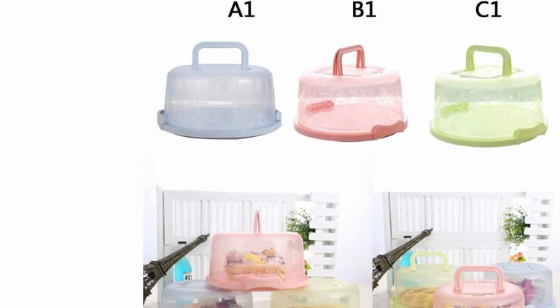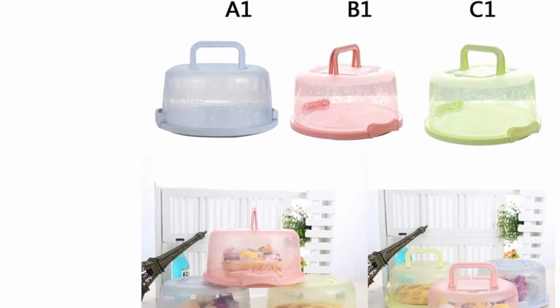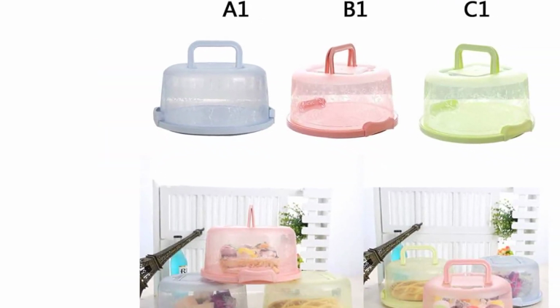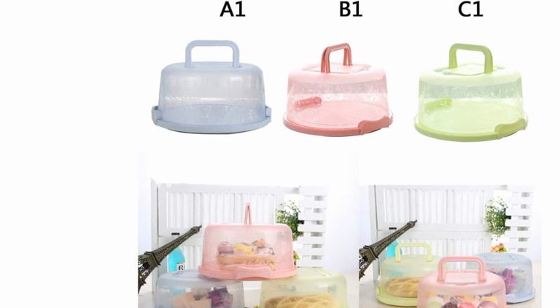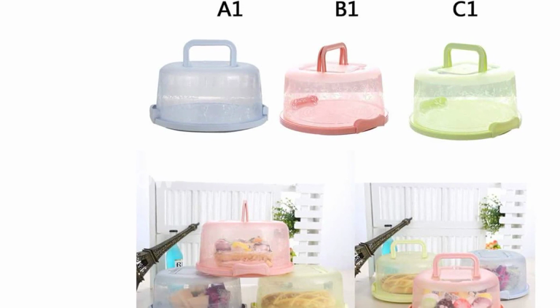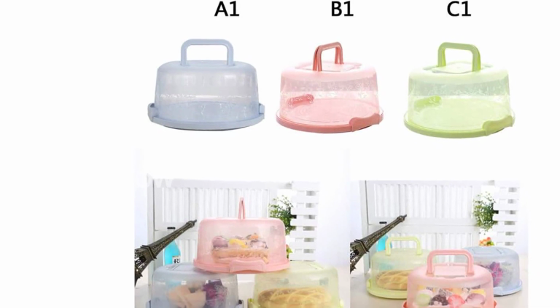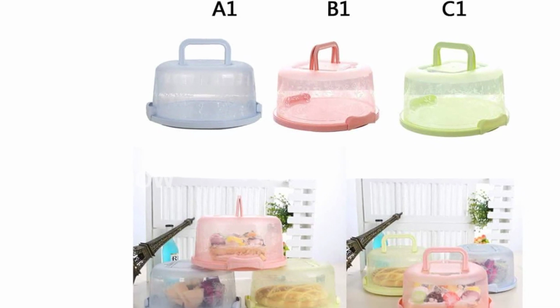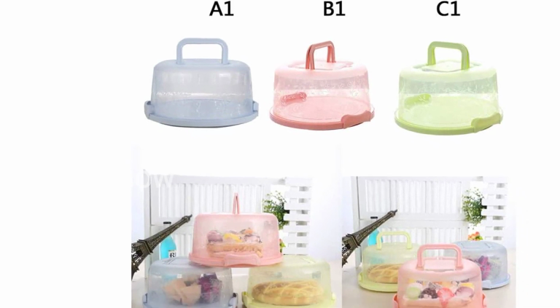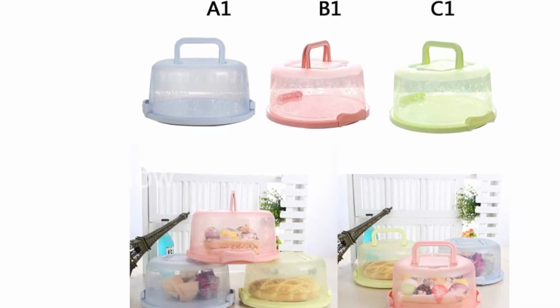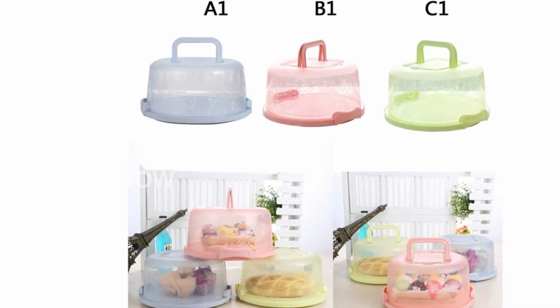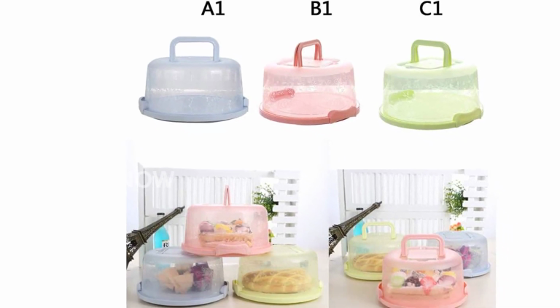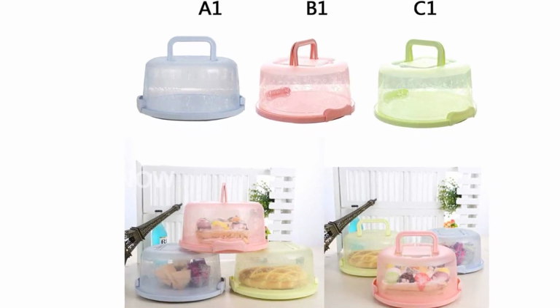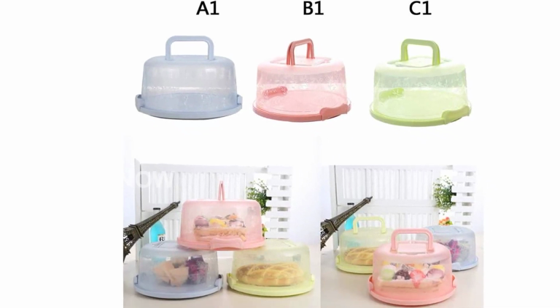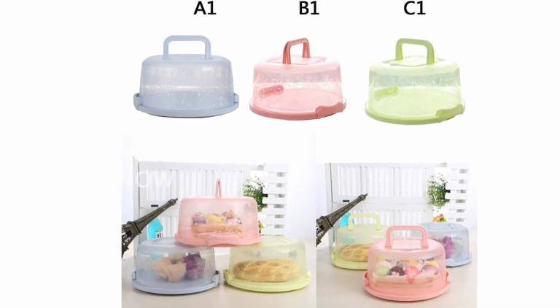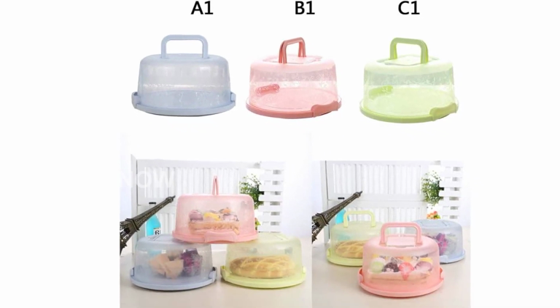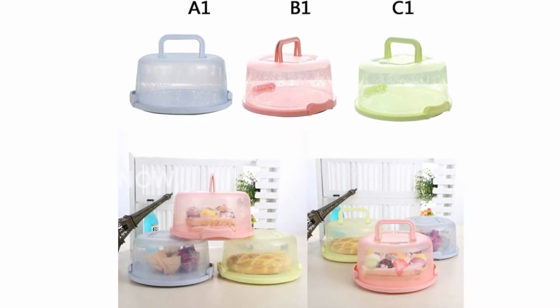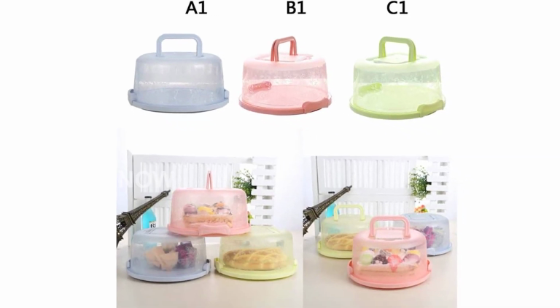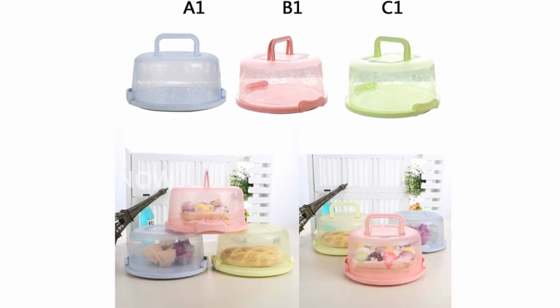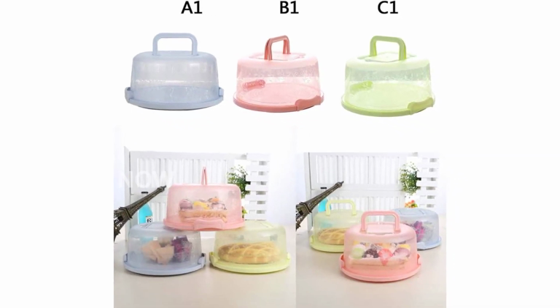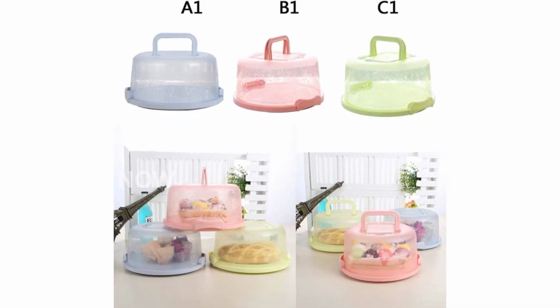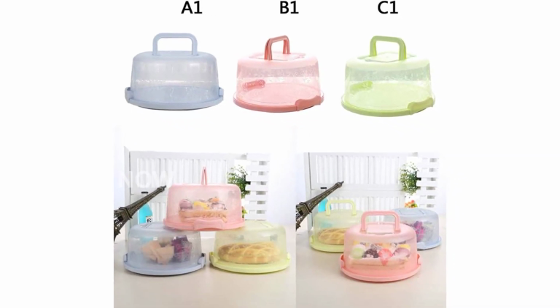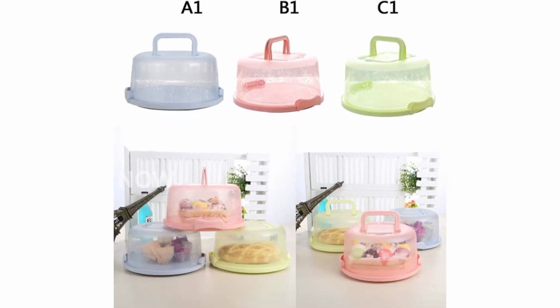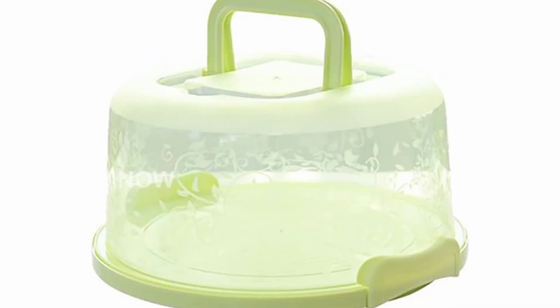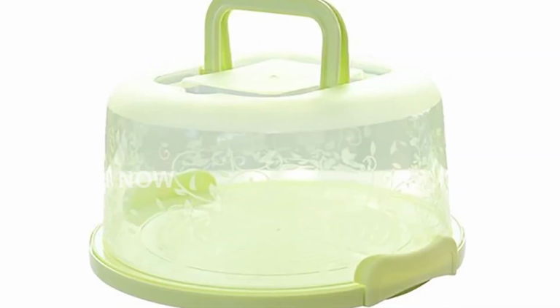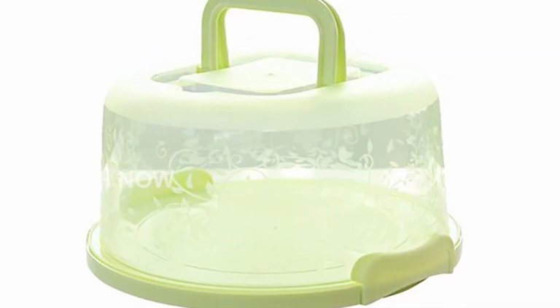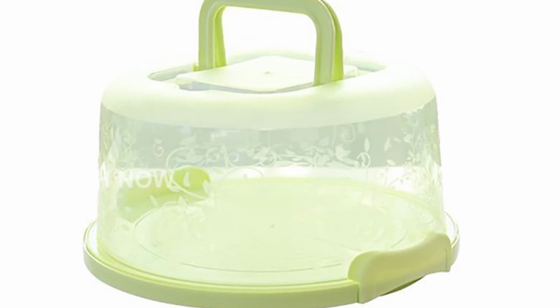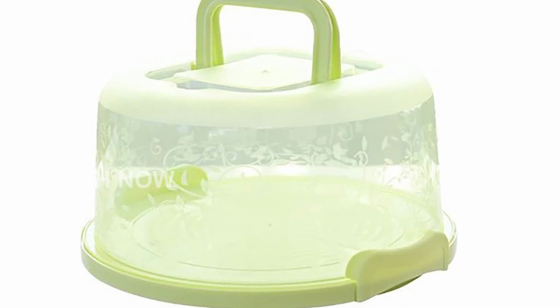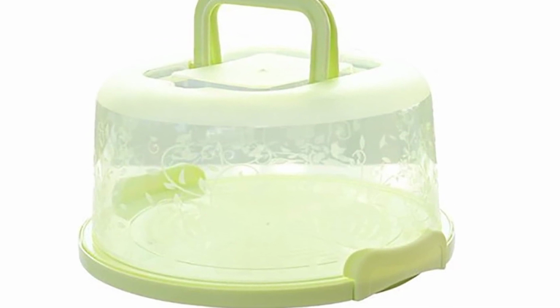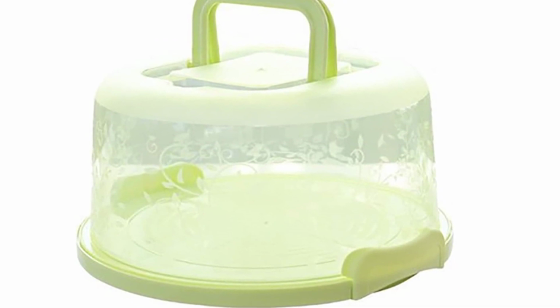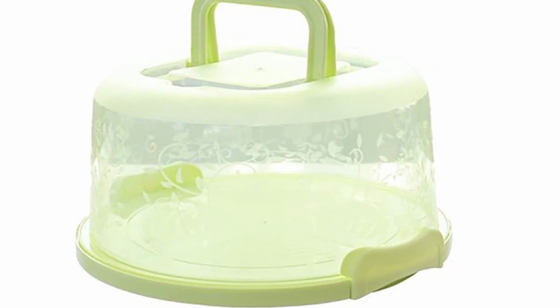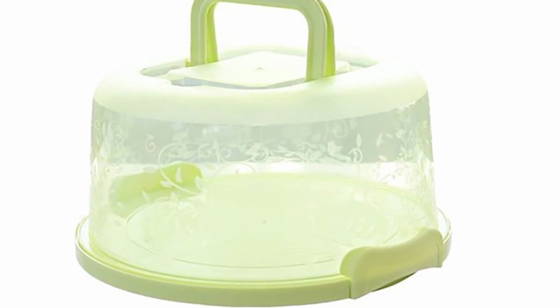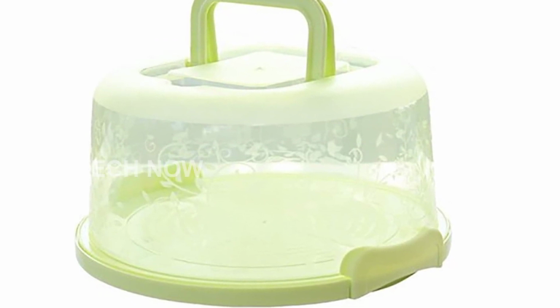Ideal for keeping pre-prepared party food fresh, storing or transporting sandwiches, bread cakes, birthday cakes, etc.